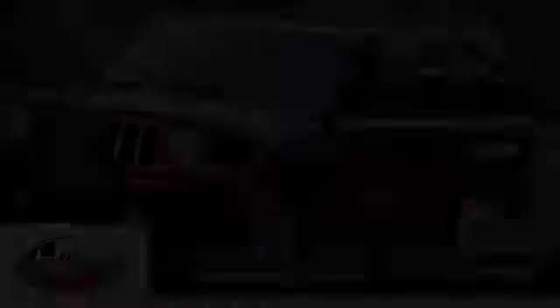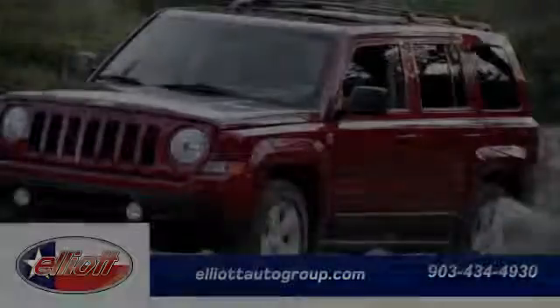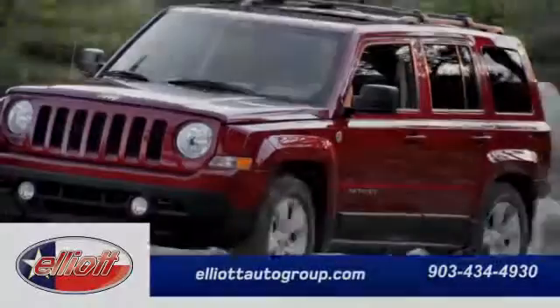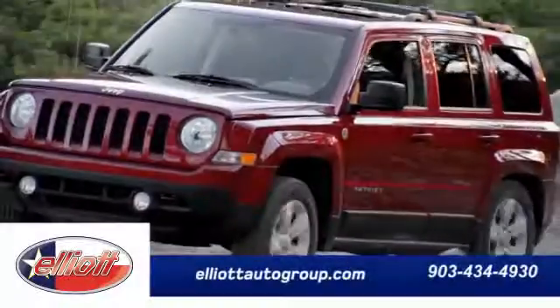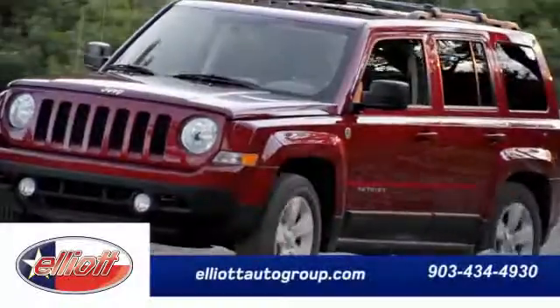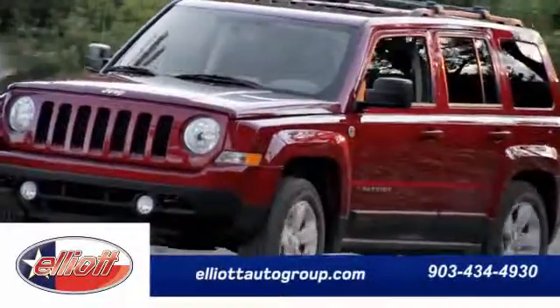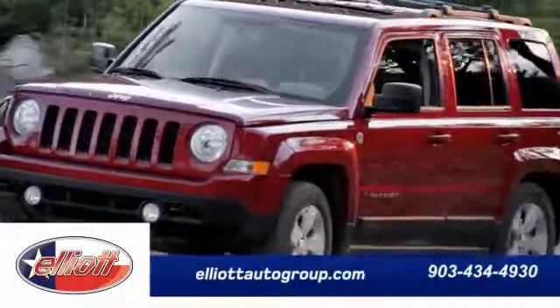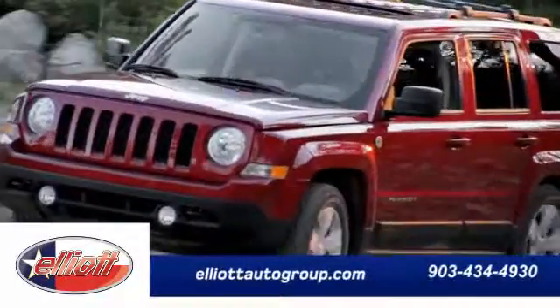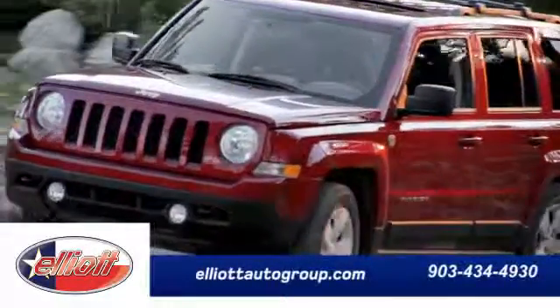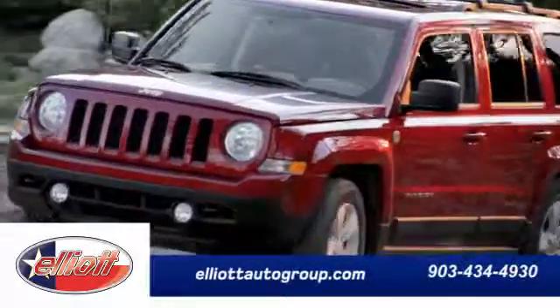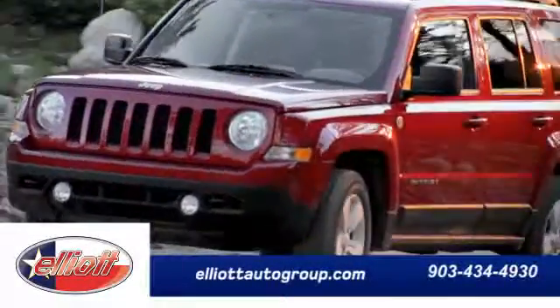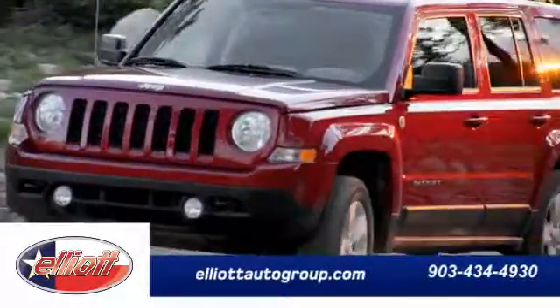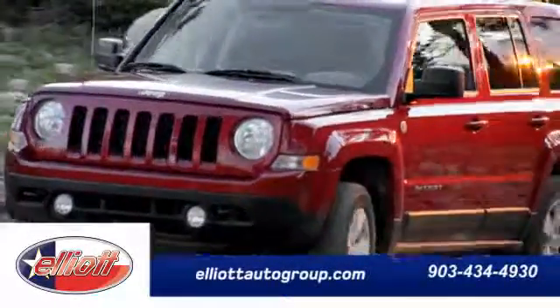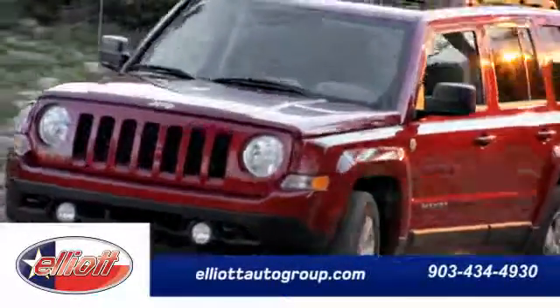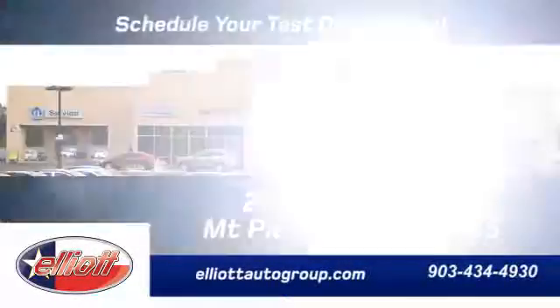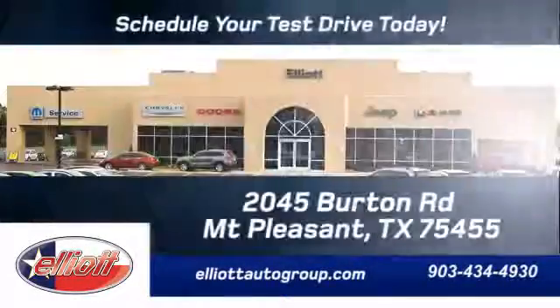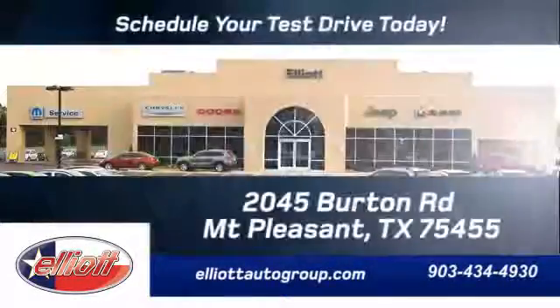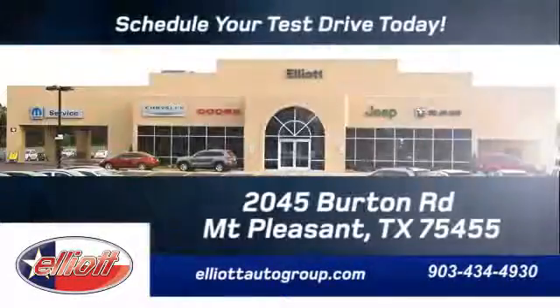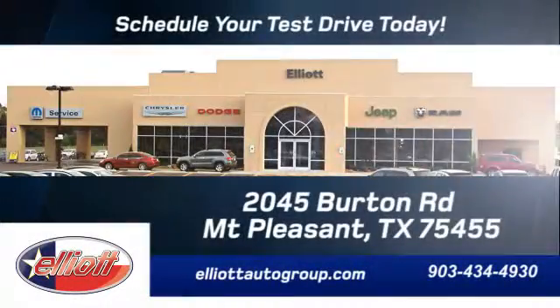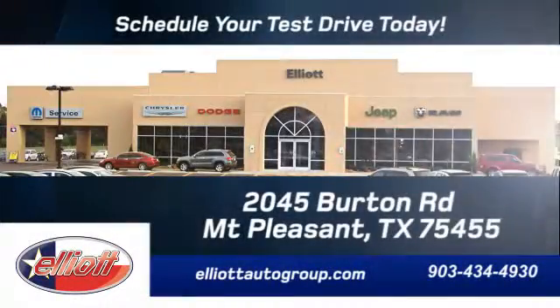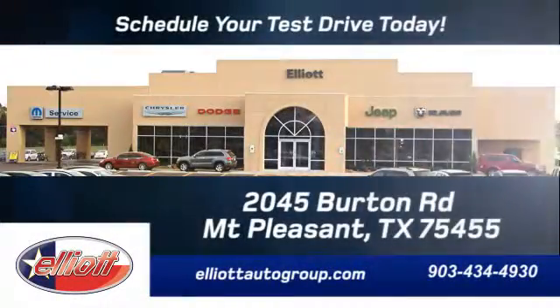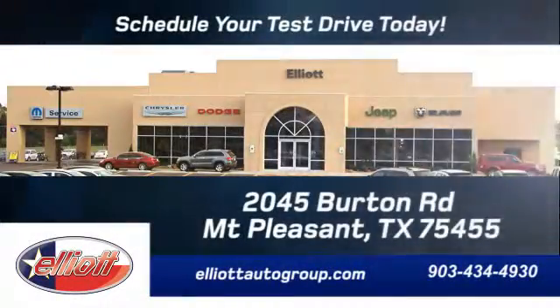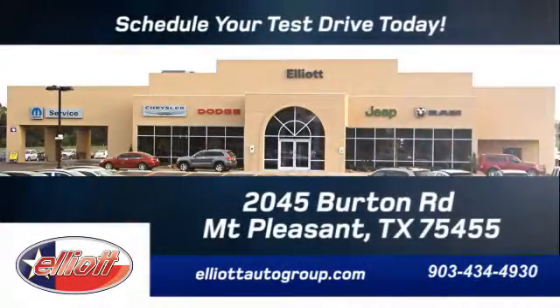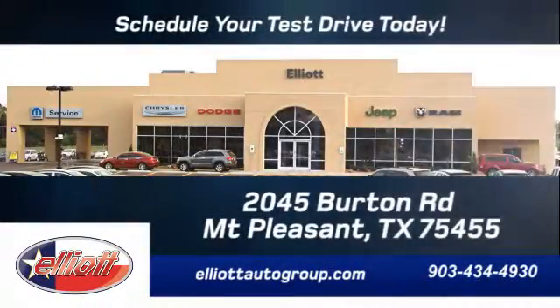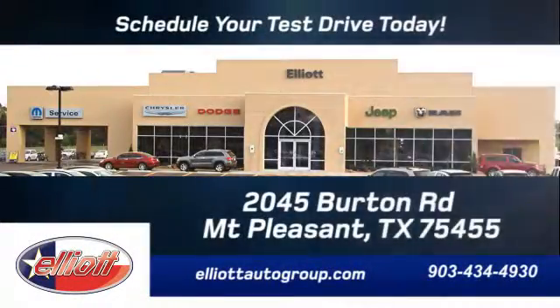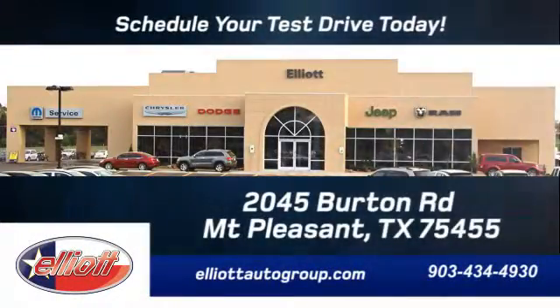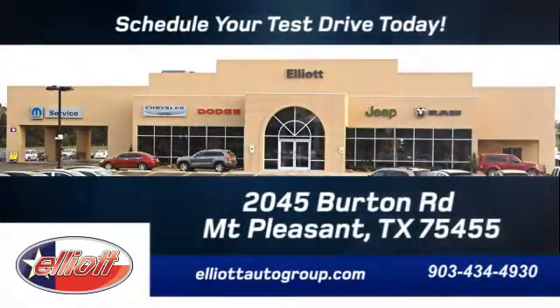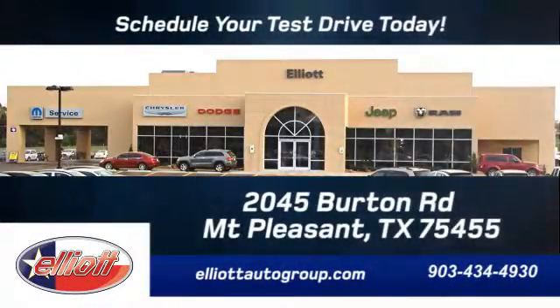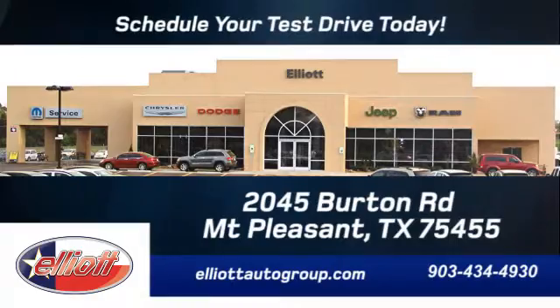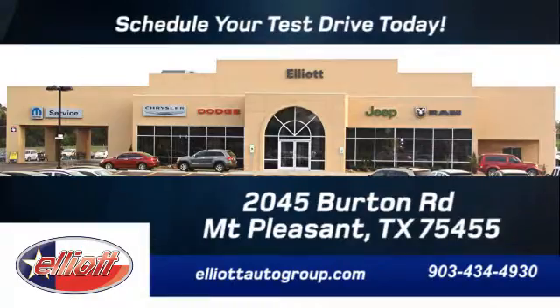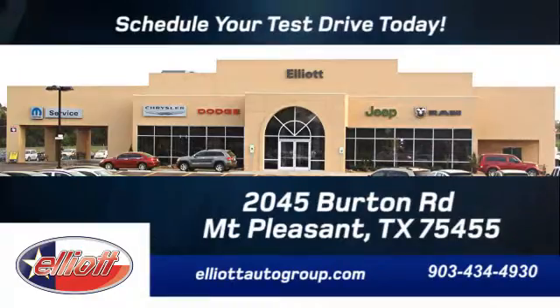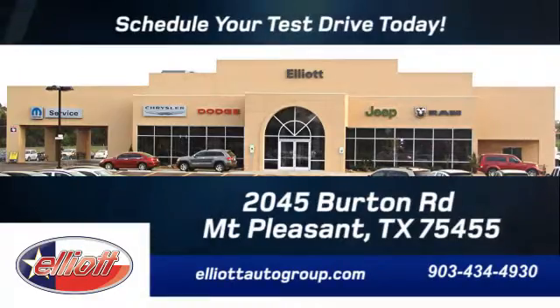Schedule your test drive today. We're located just off I-30 on Burton Road in Mount Pleasant.